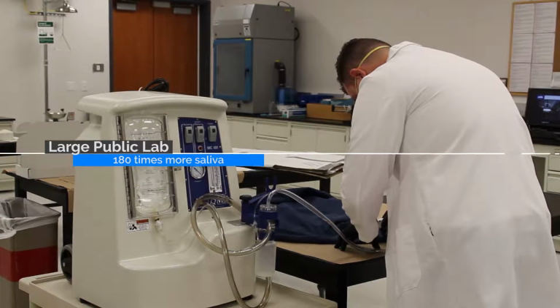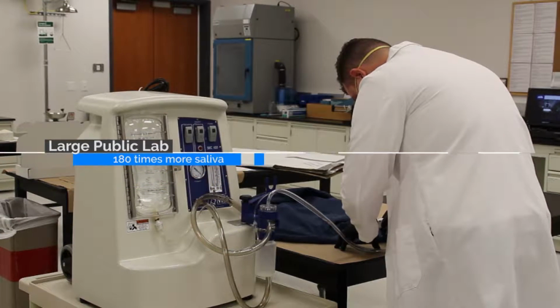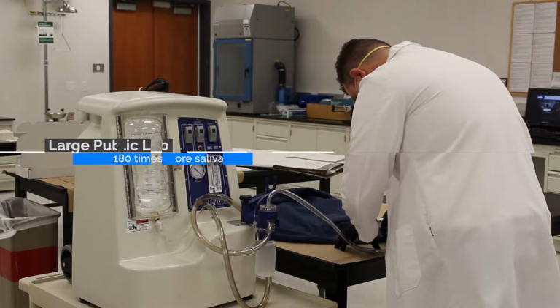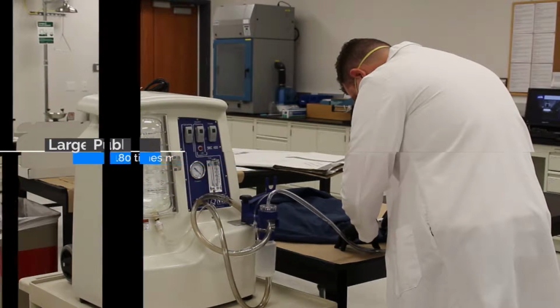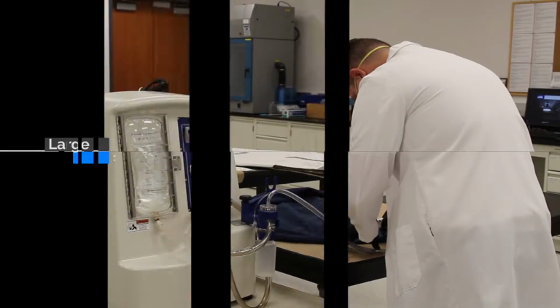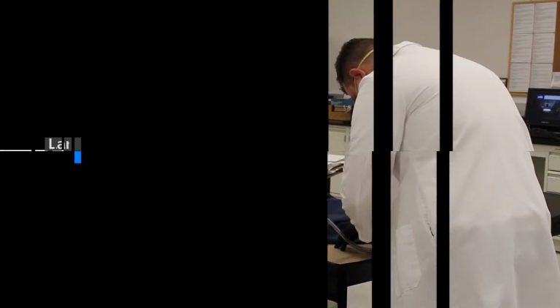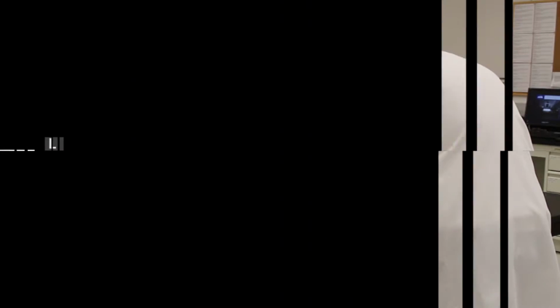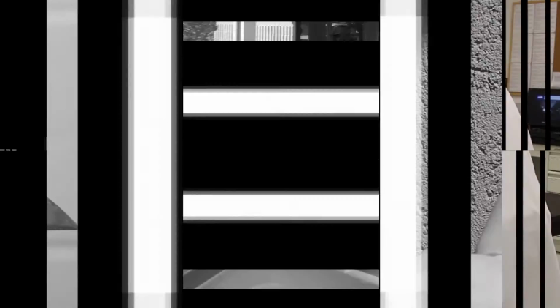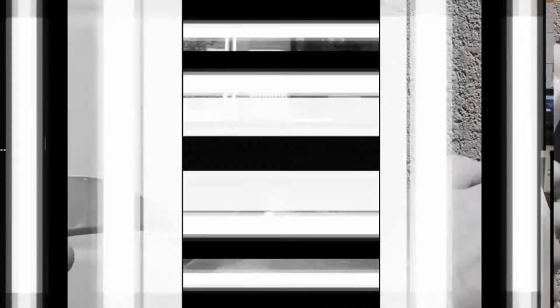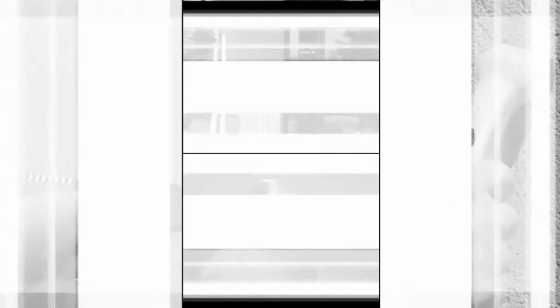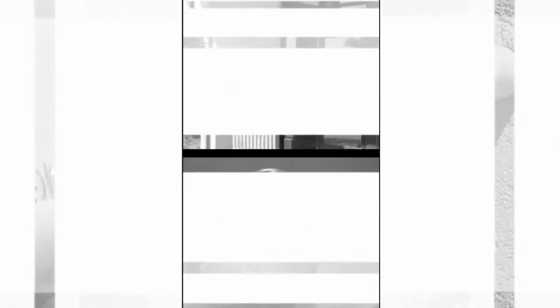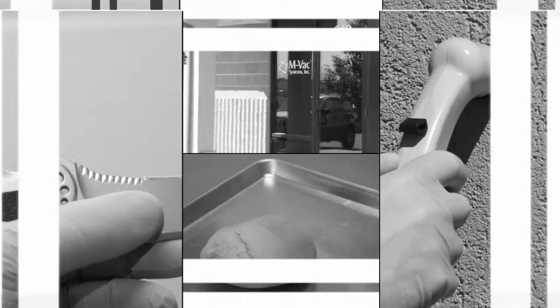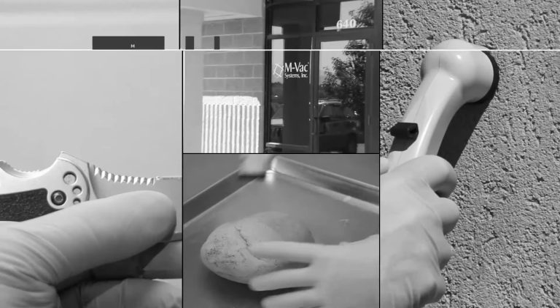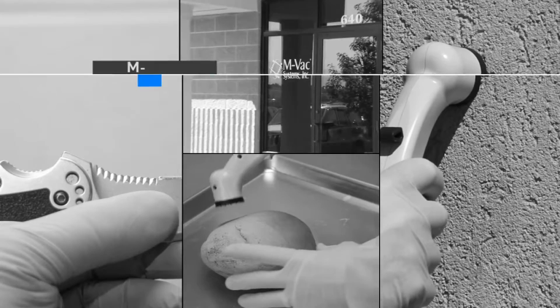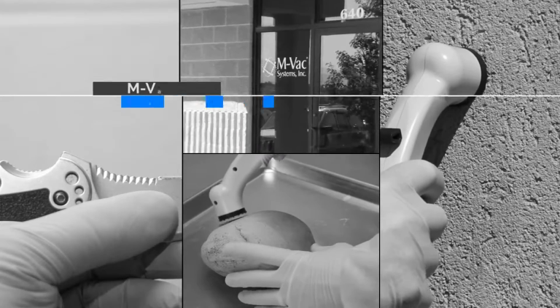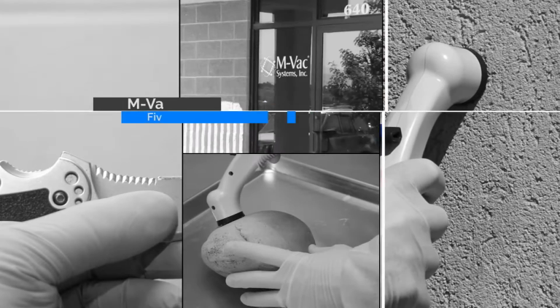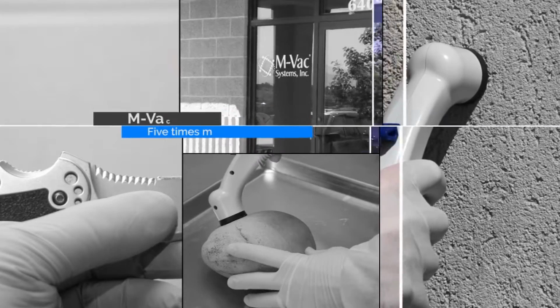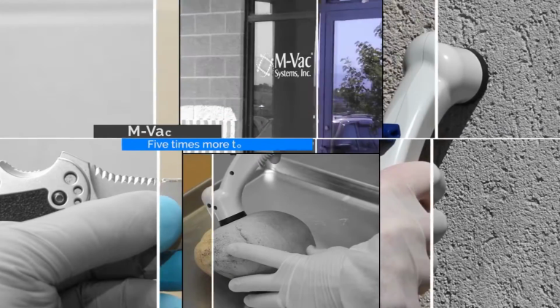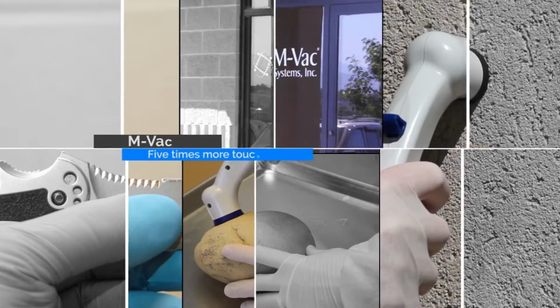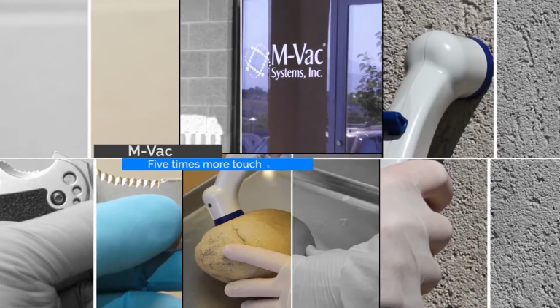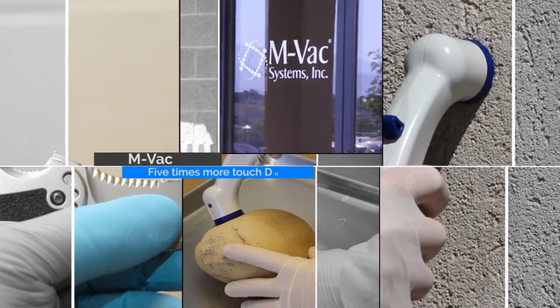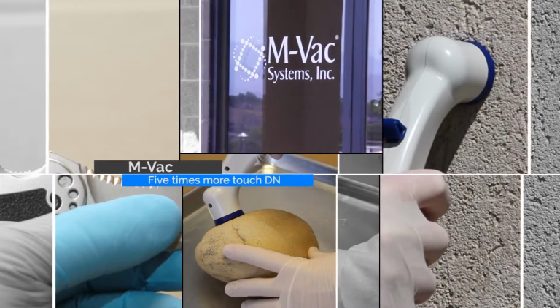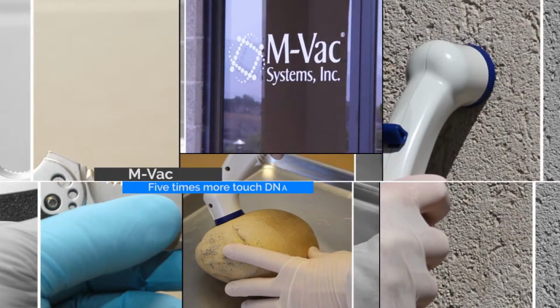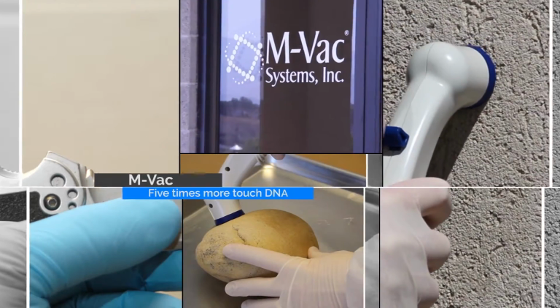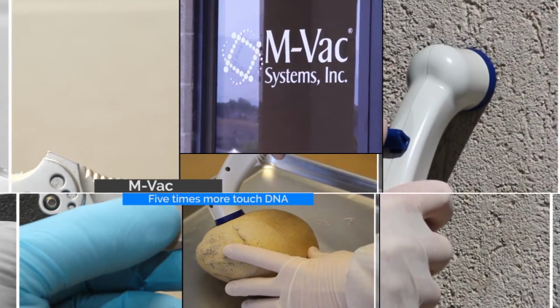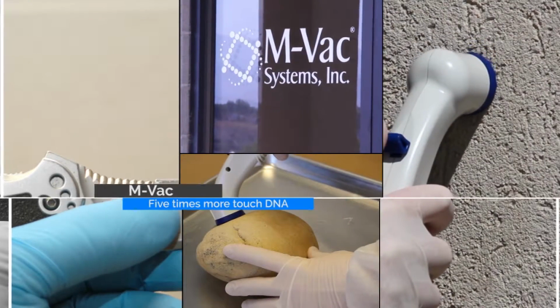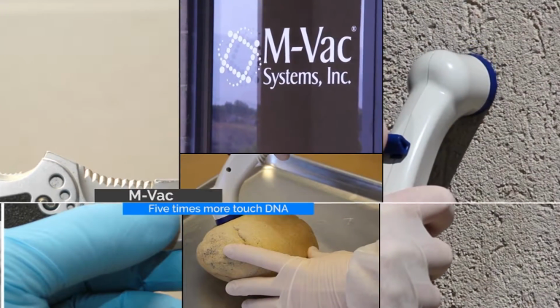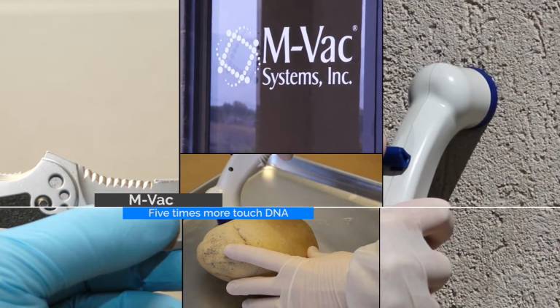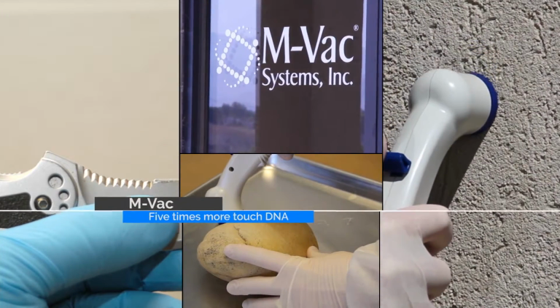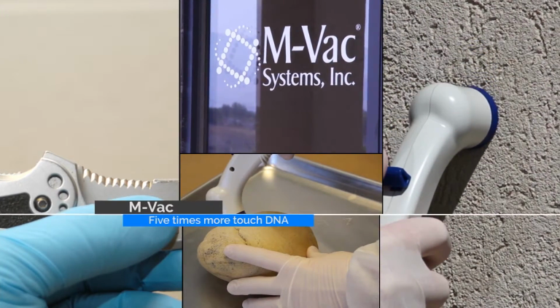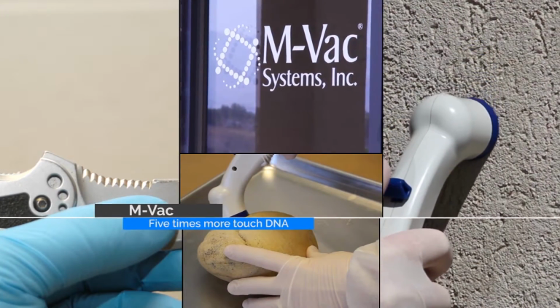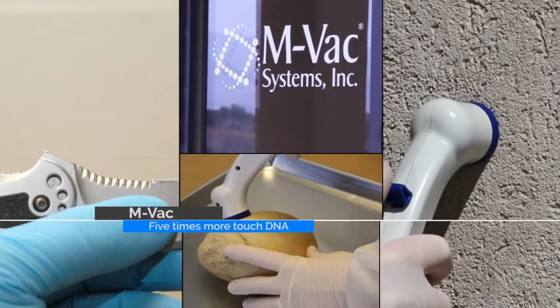They also showed the MVAC system collected over 5 times more in touch DNA scenarios, consistently generating more stable profiles.